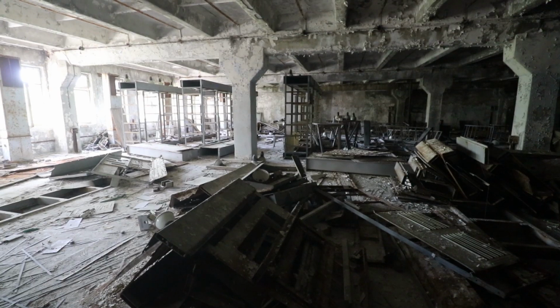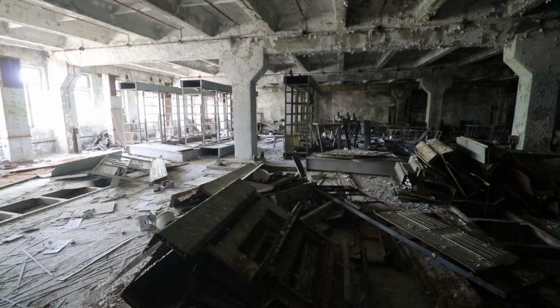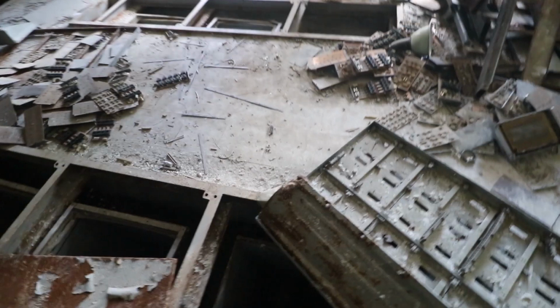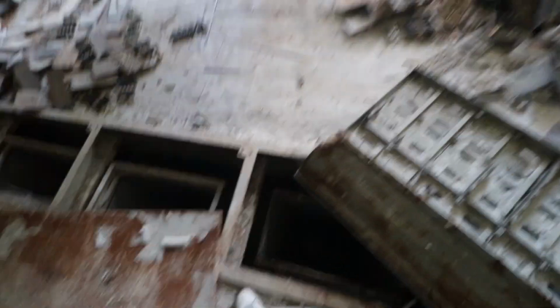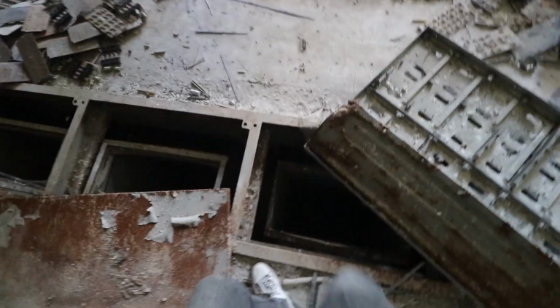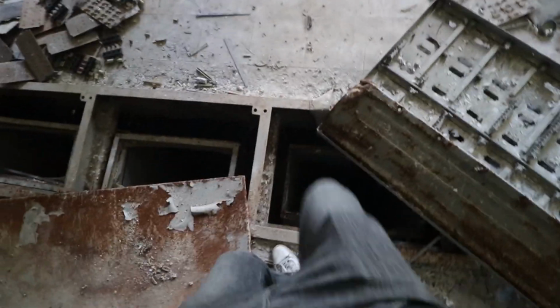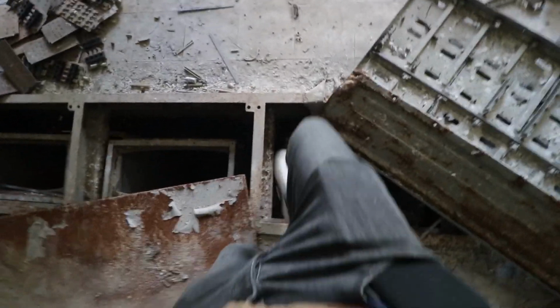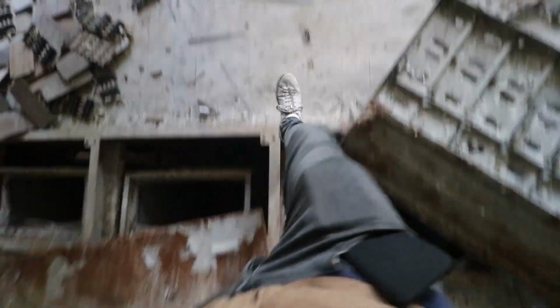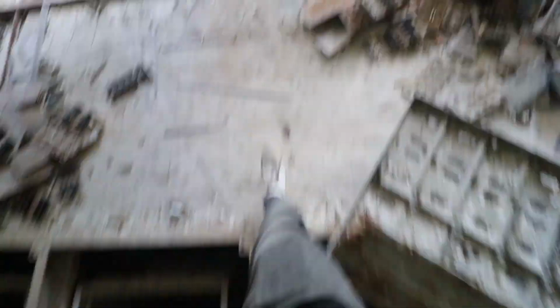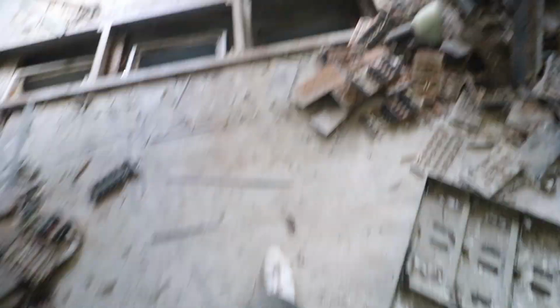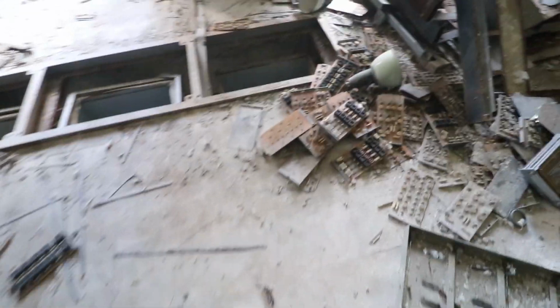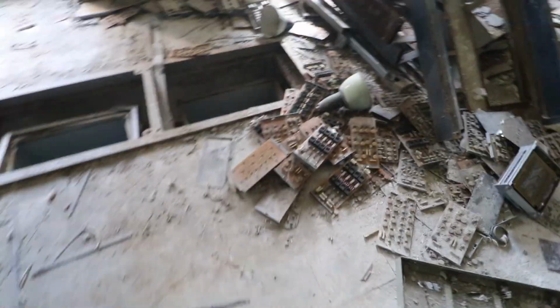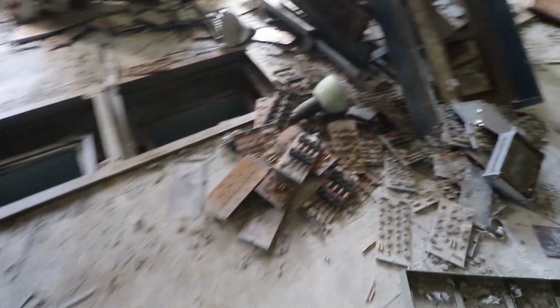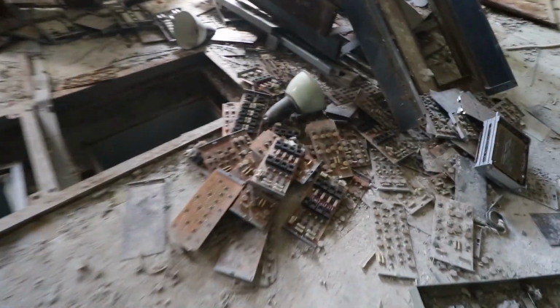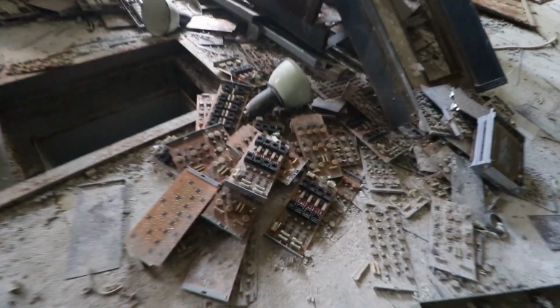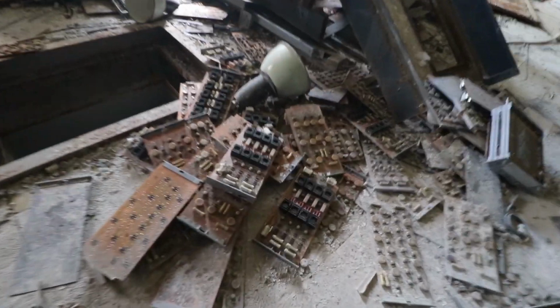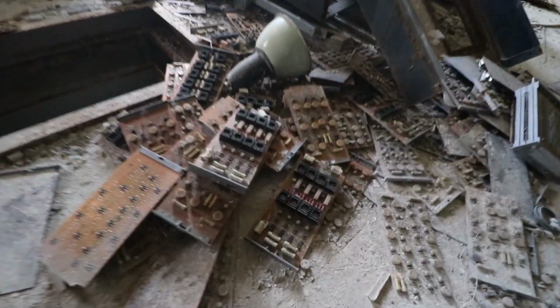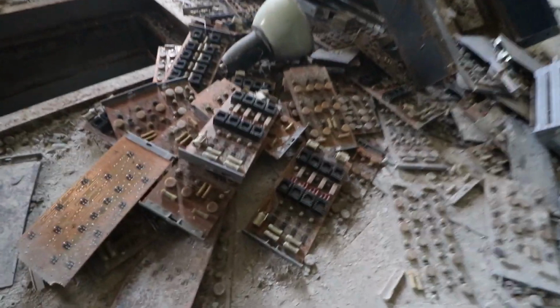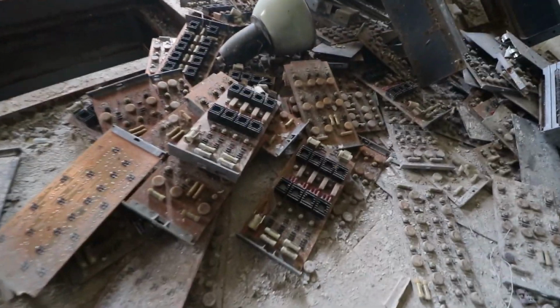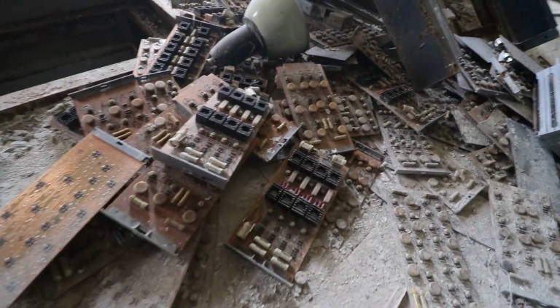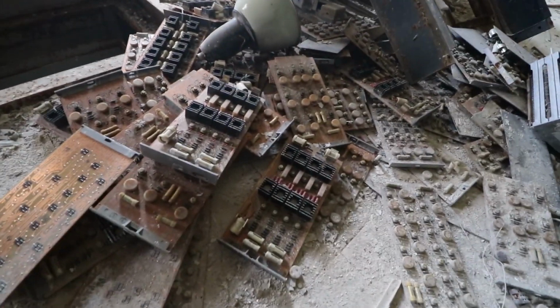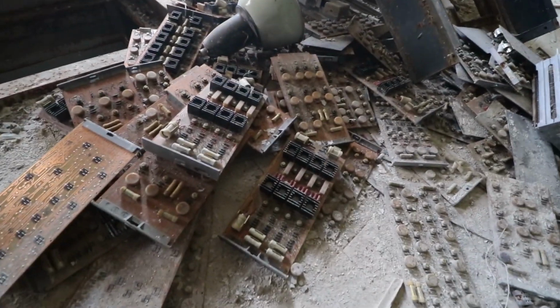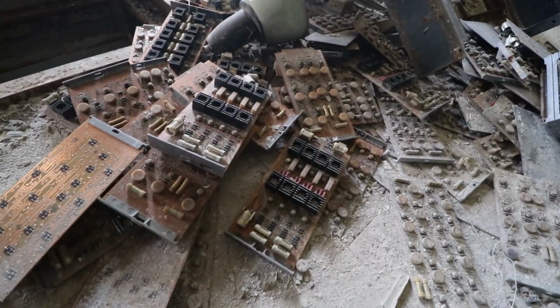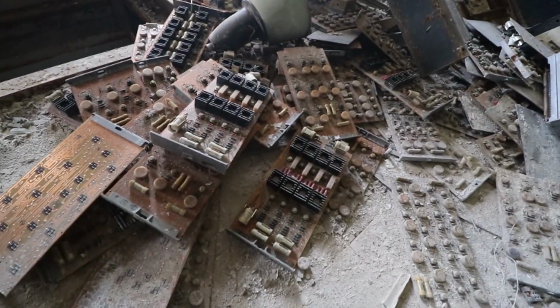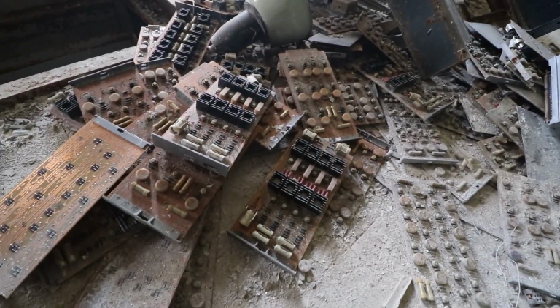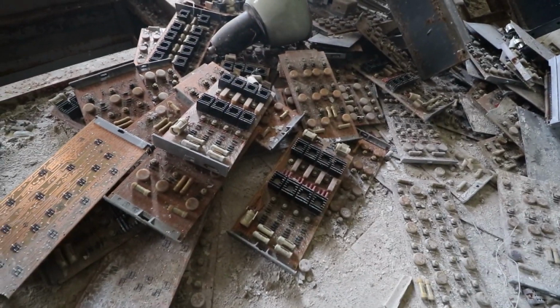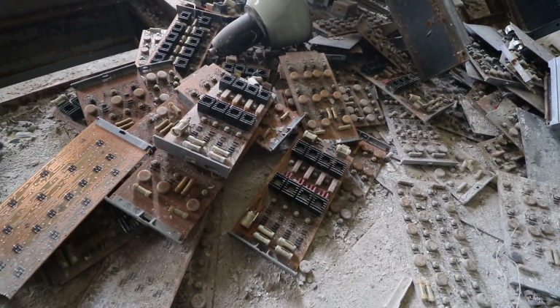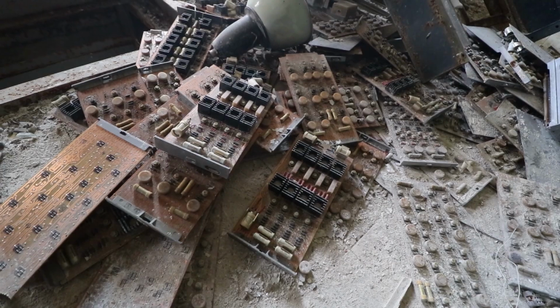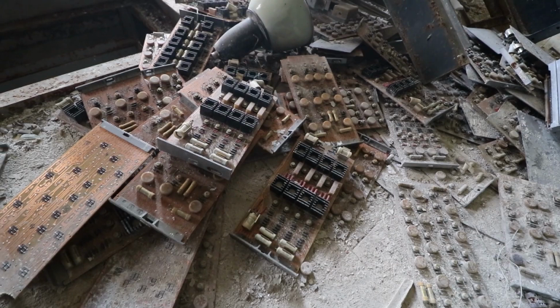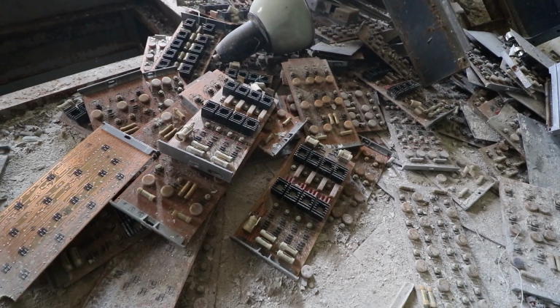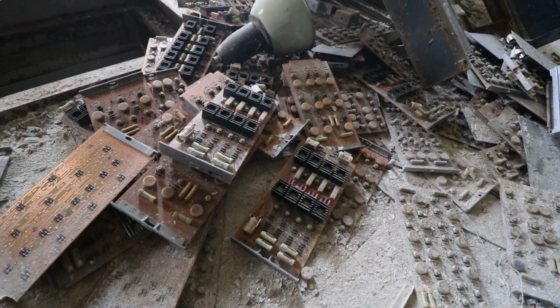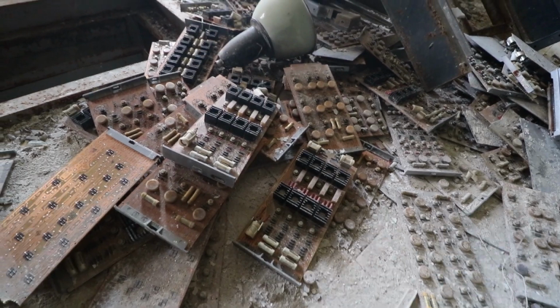Have a look at this — these are all the circuit boards that are left over.